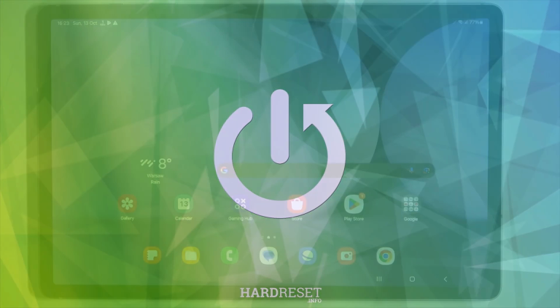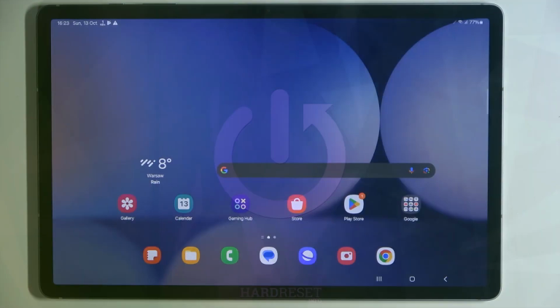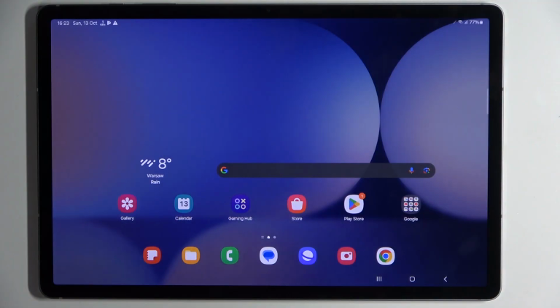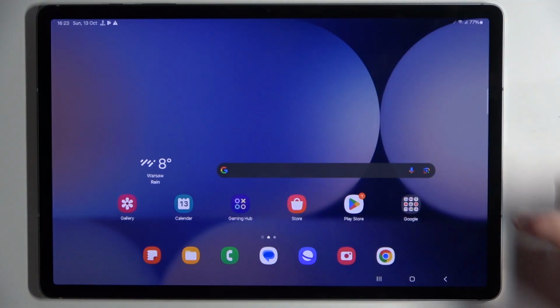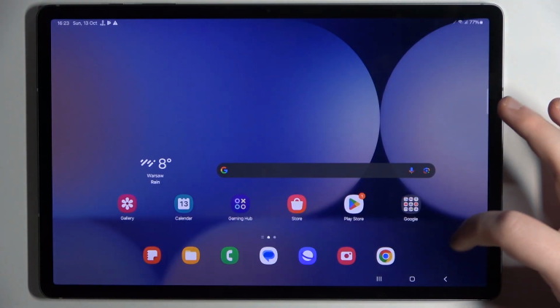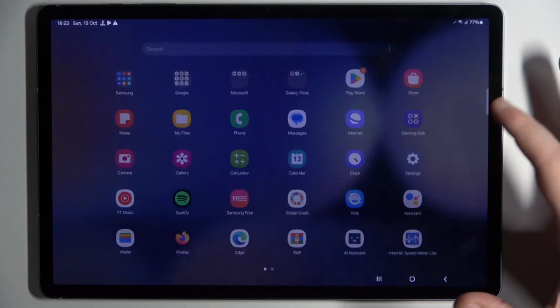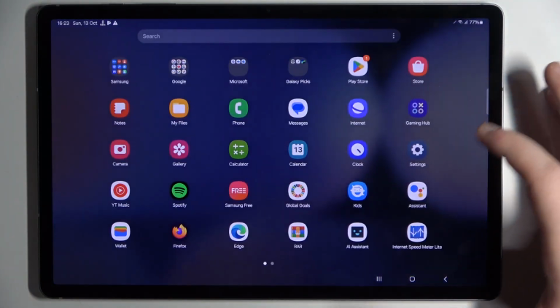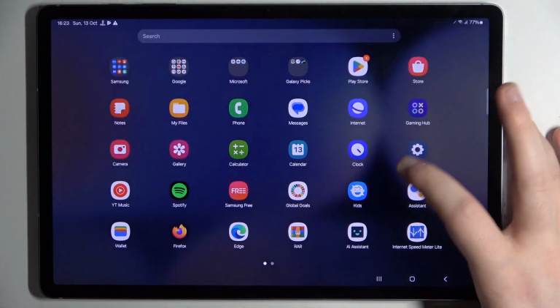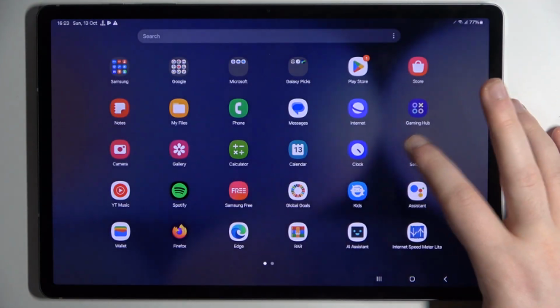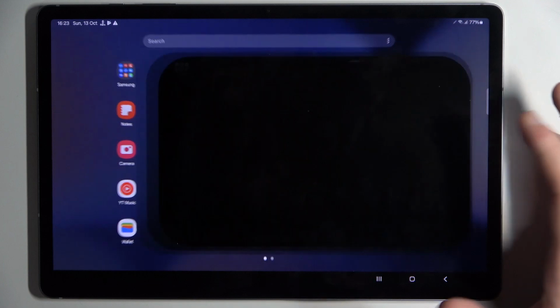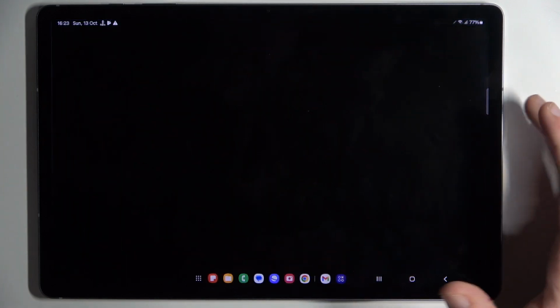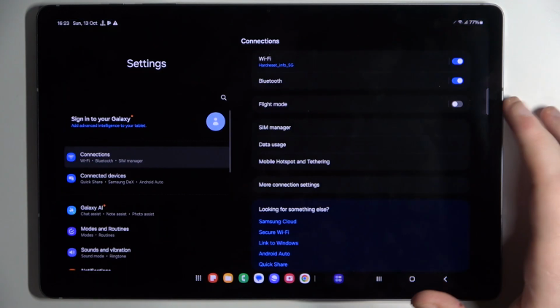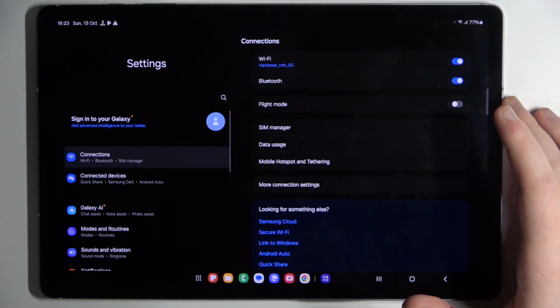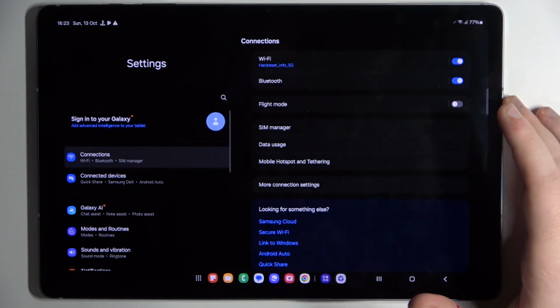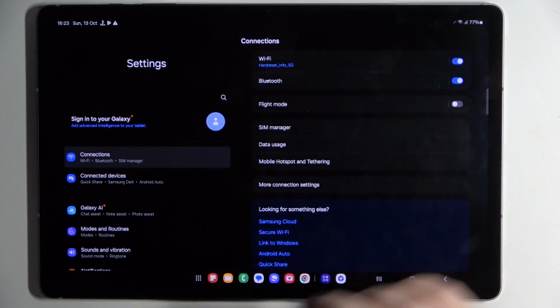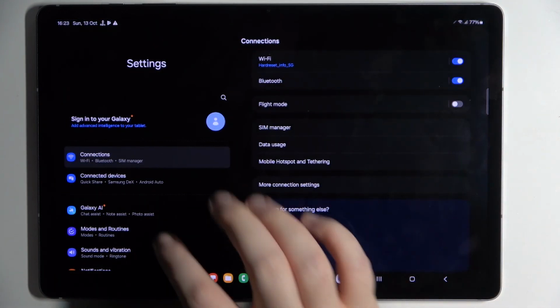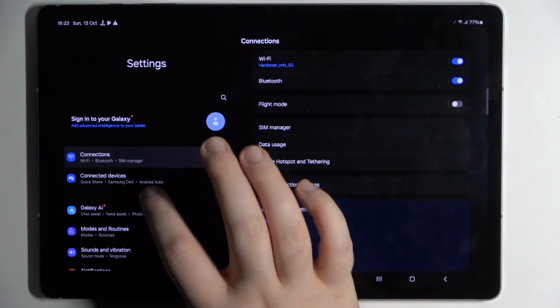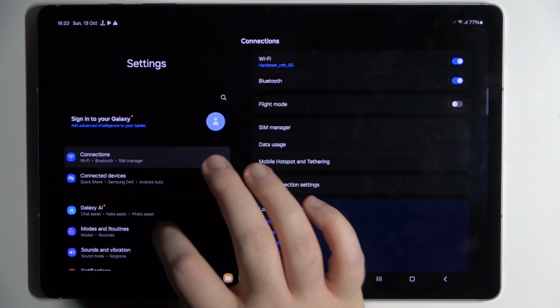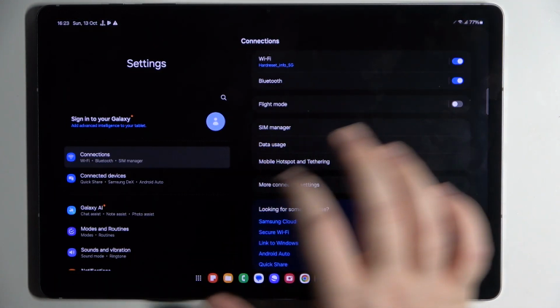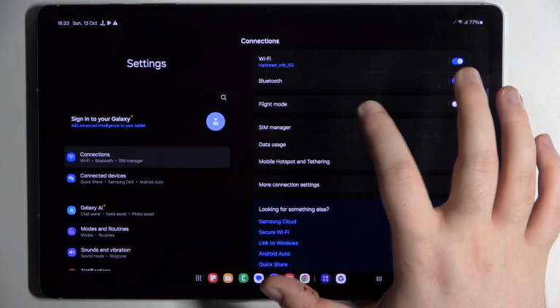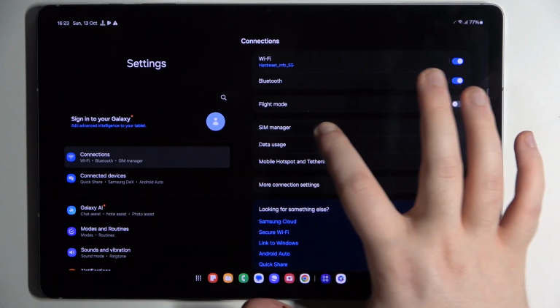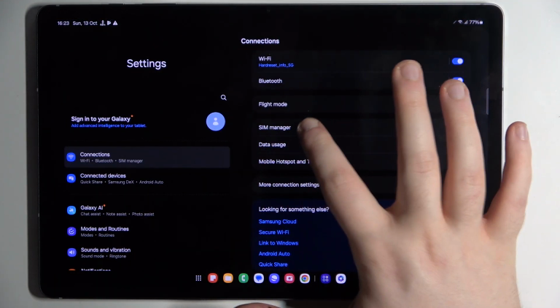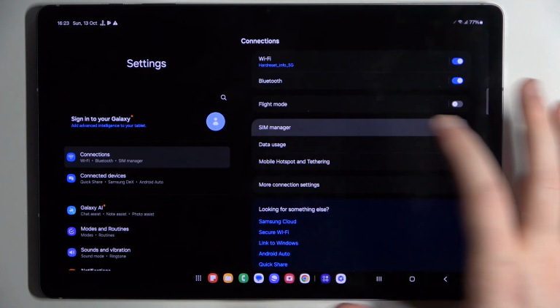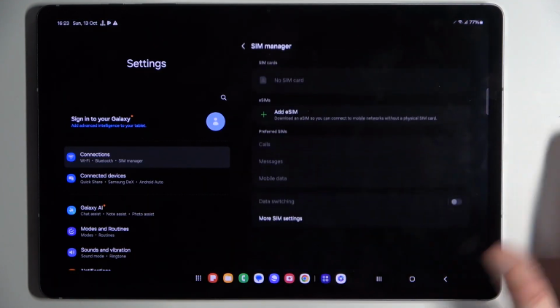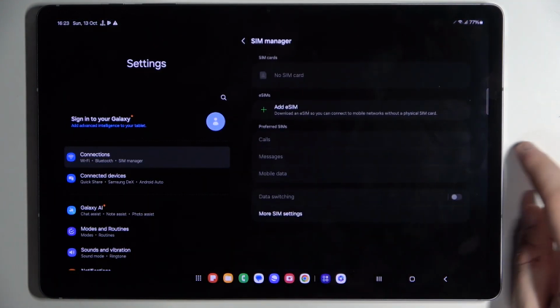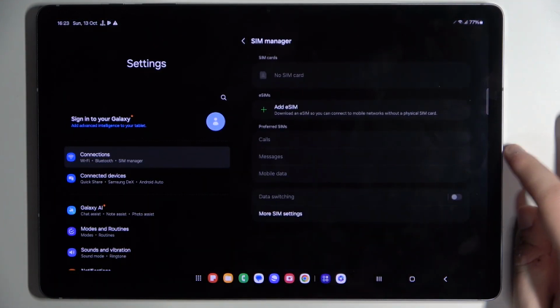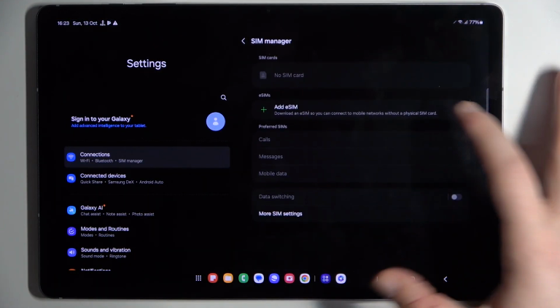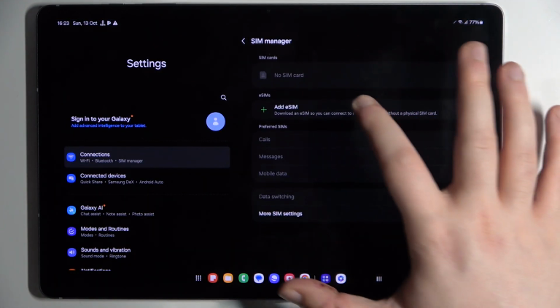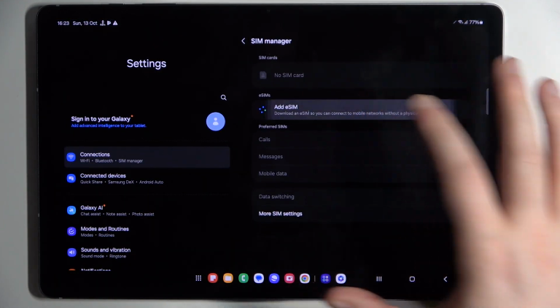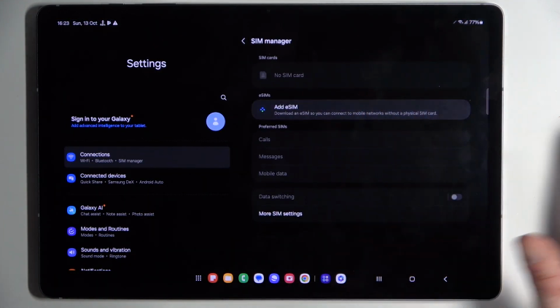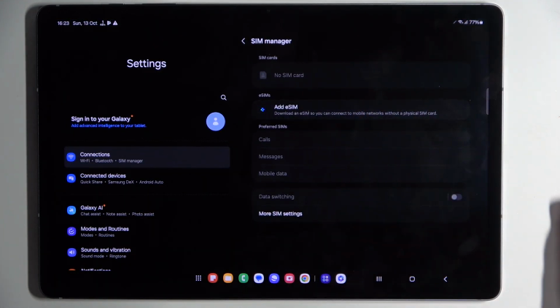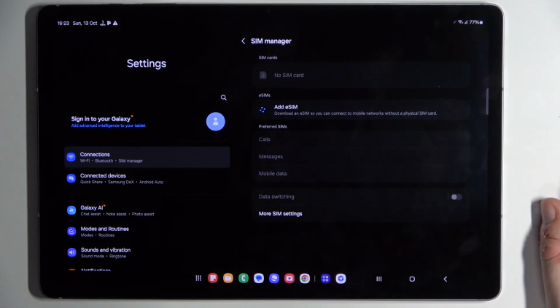Start by opening your Settings application, then go to SIM Manager and click on Add eSIM.